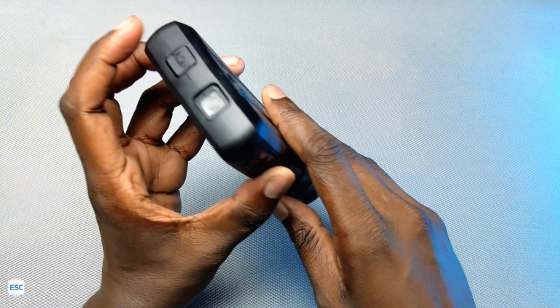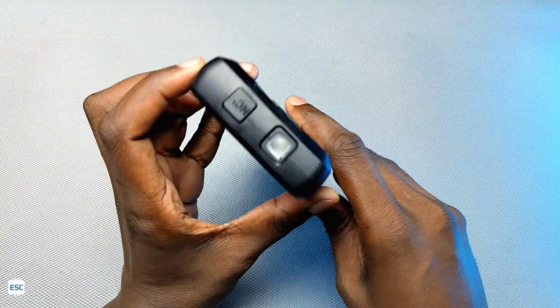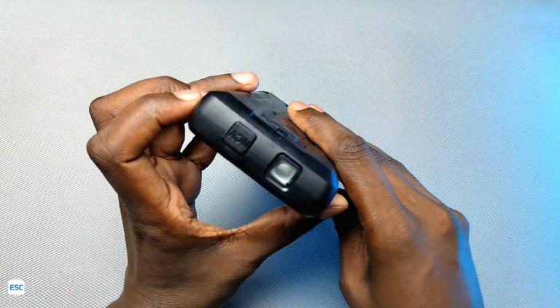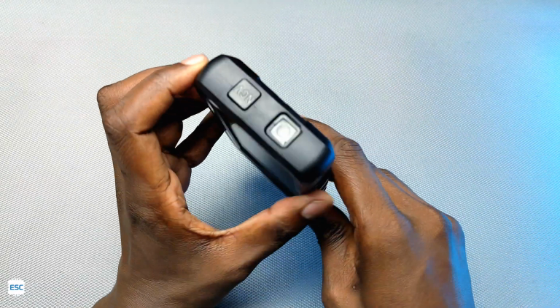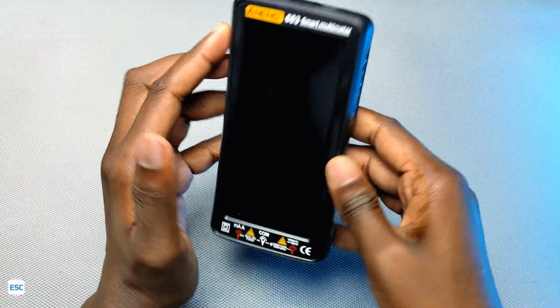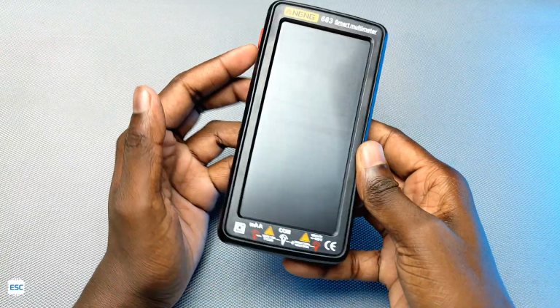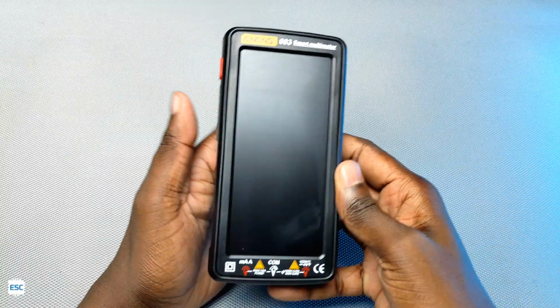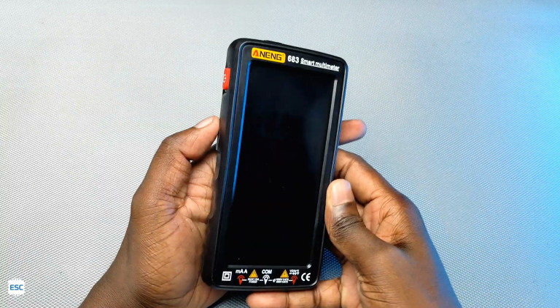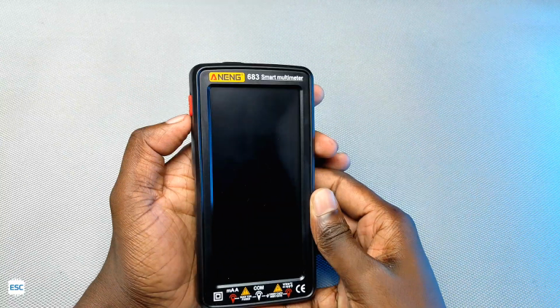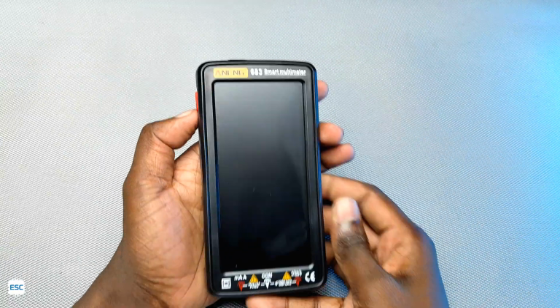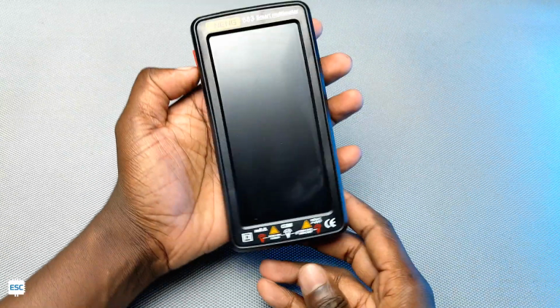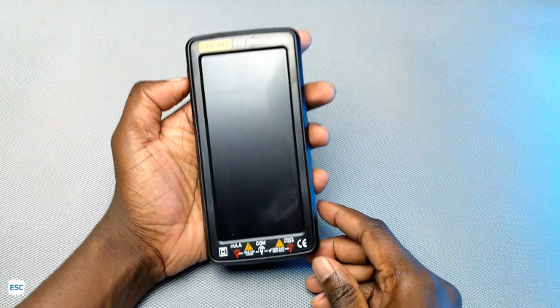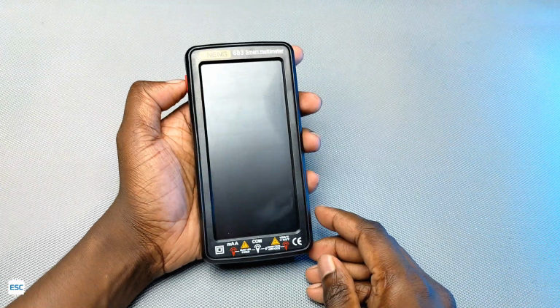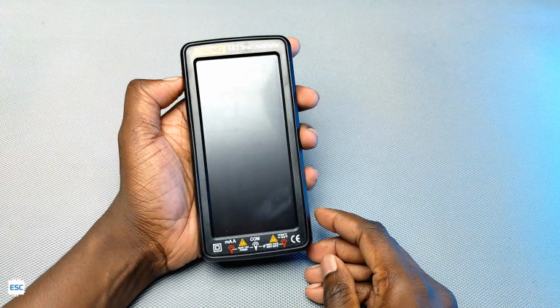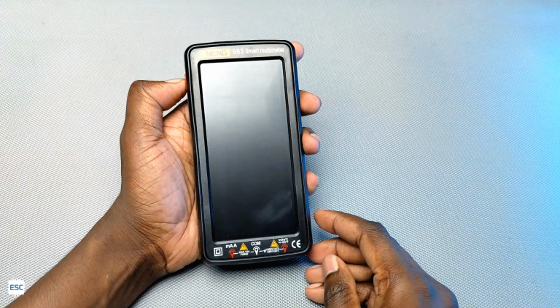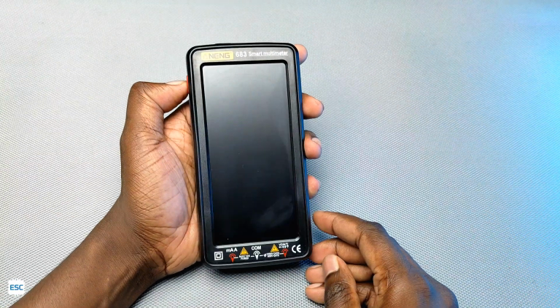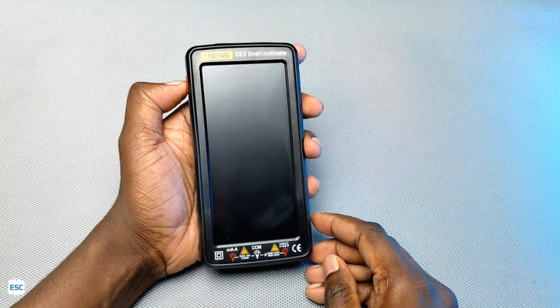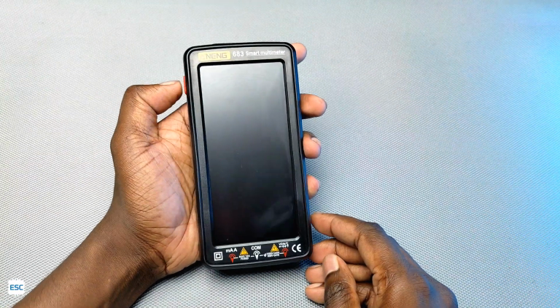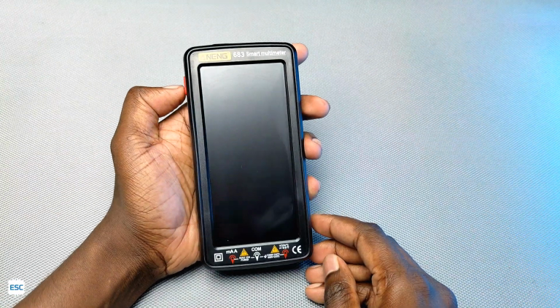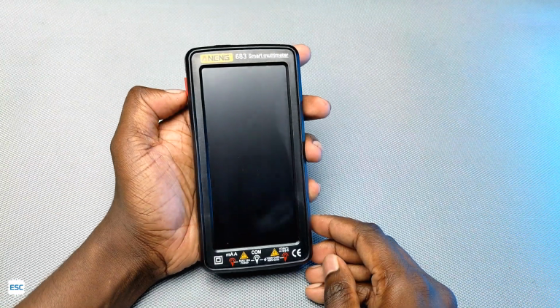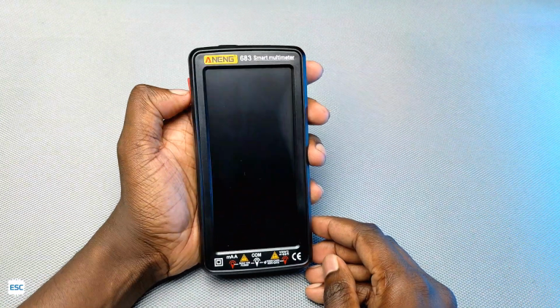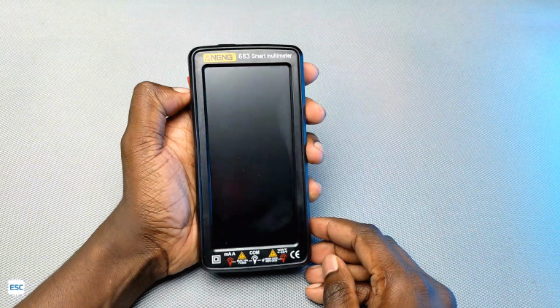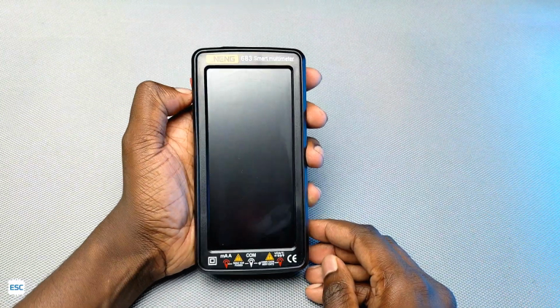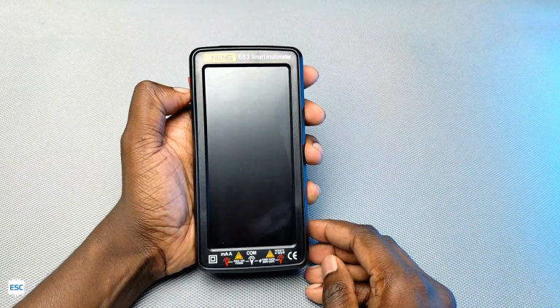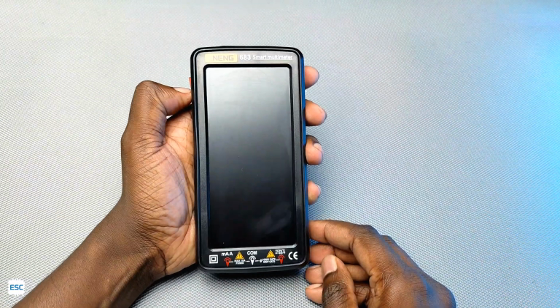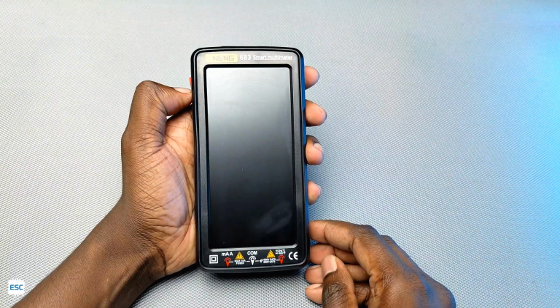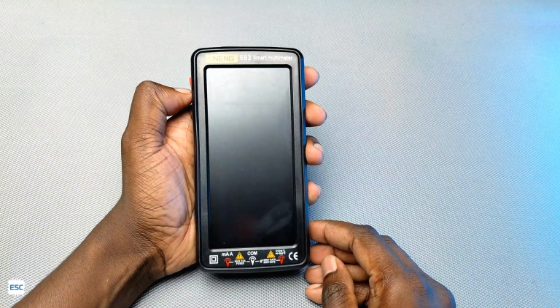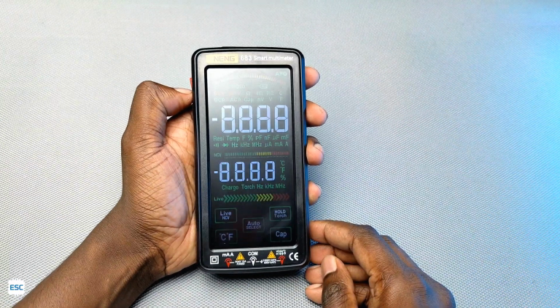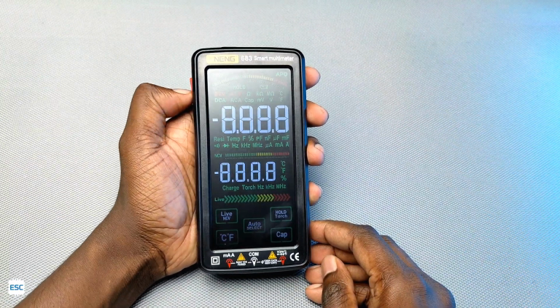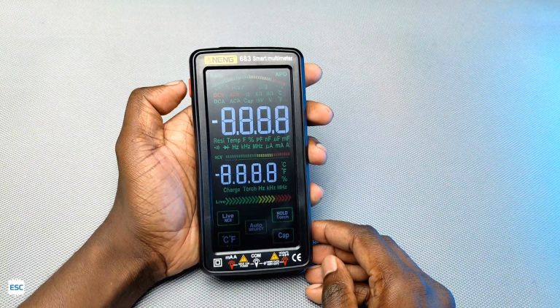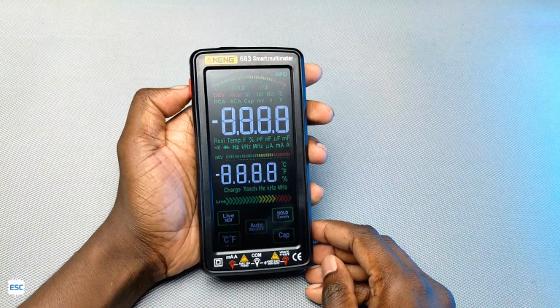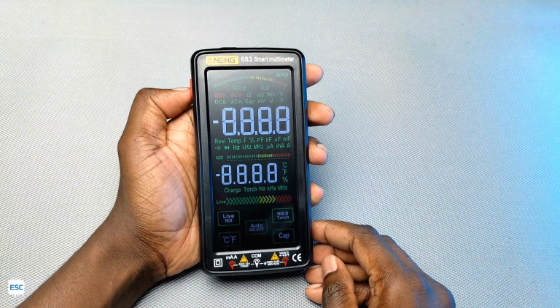Now let's turn on the multimeter. You can see the digits are big enough to catch the eye.